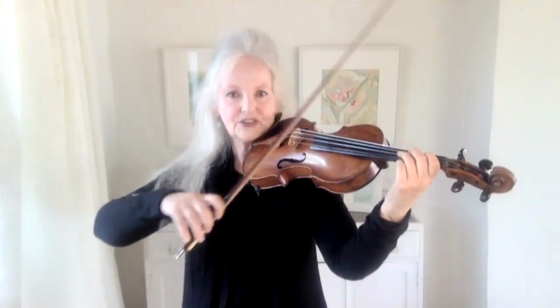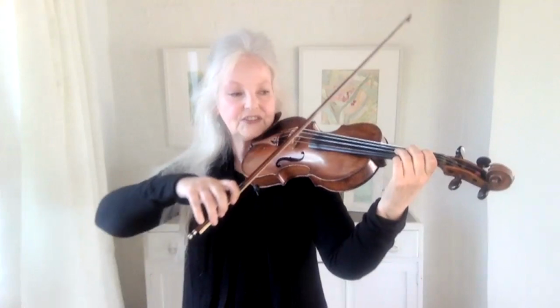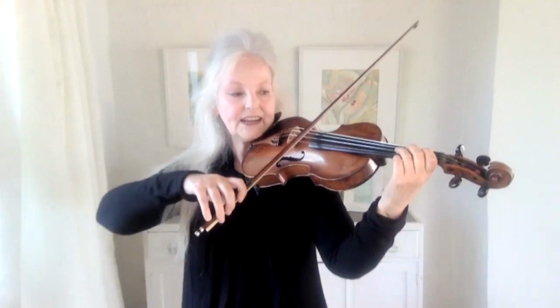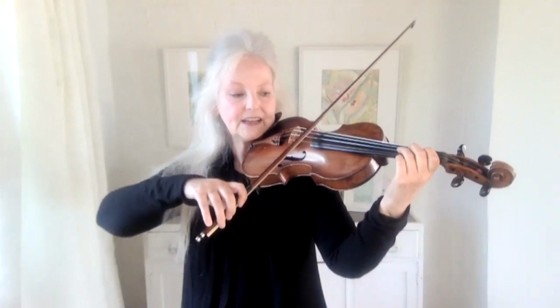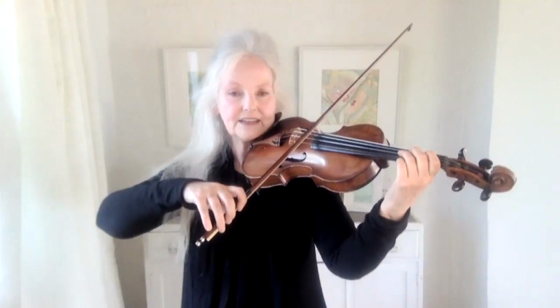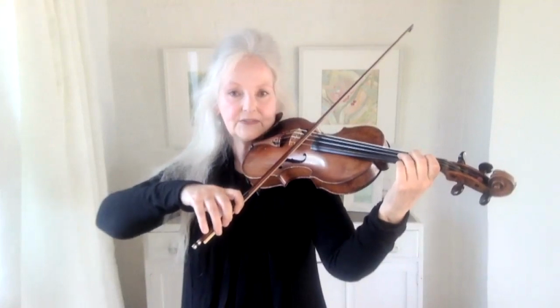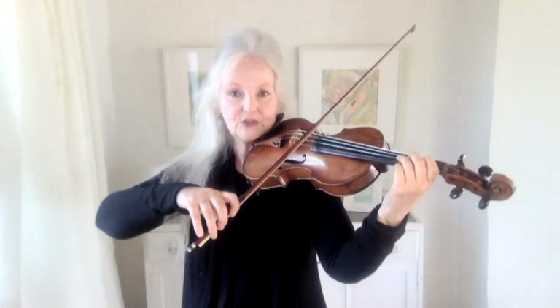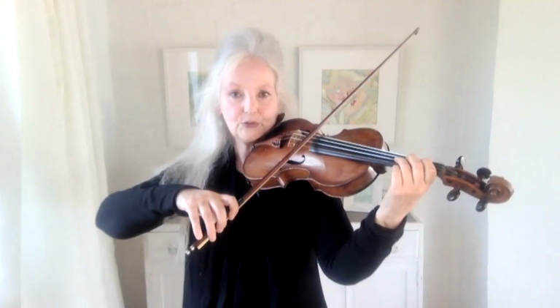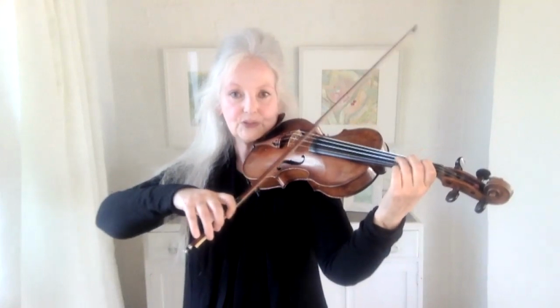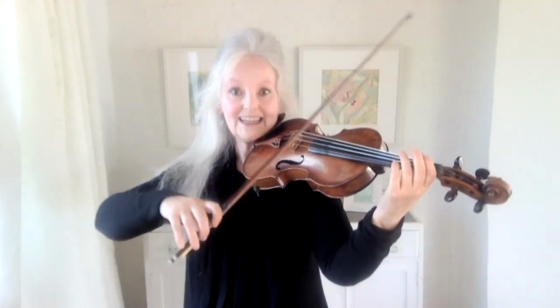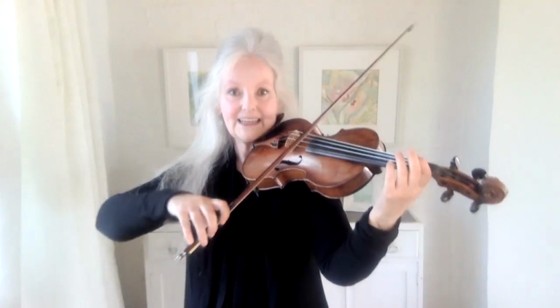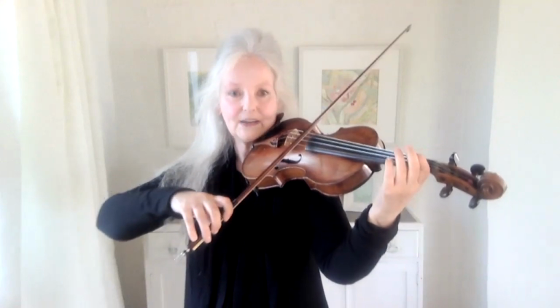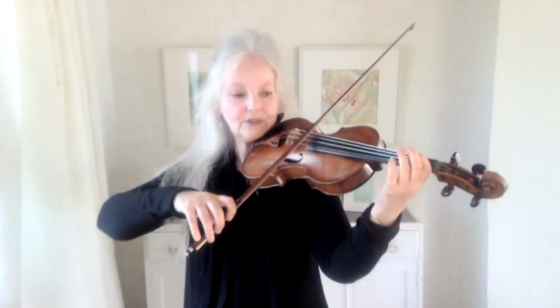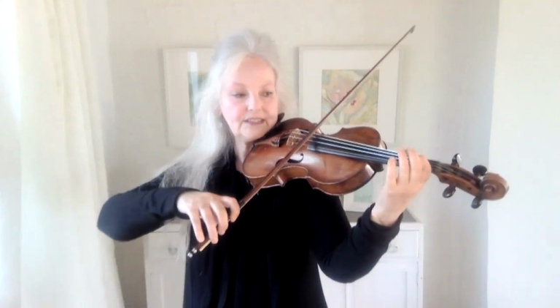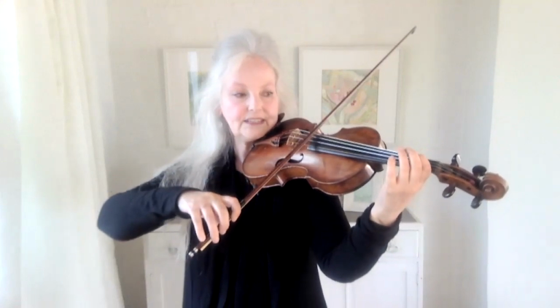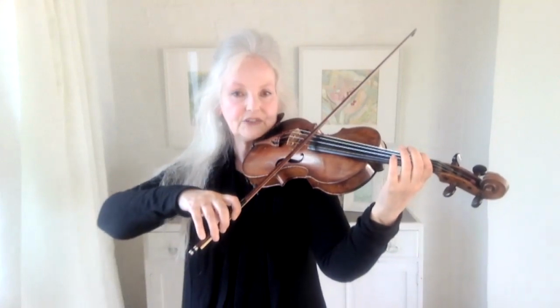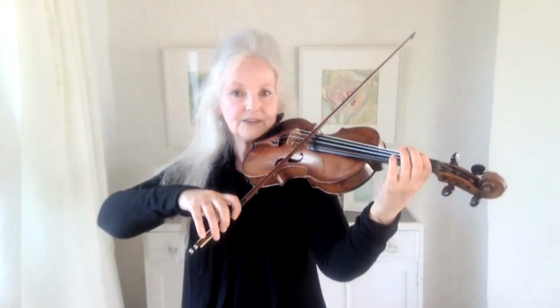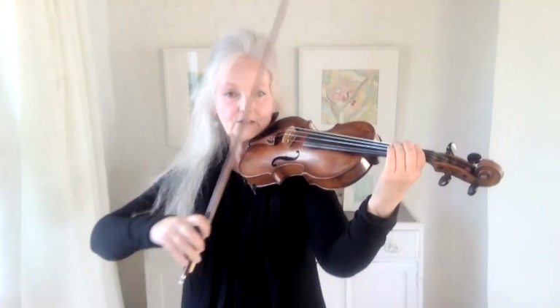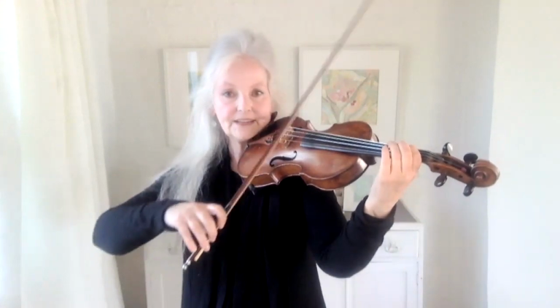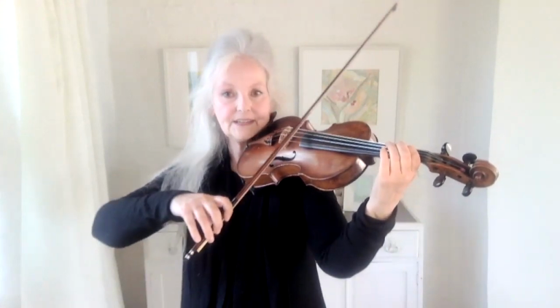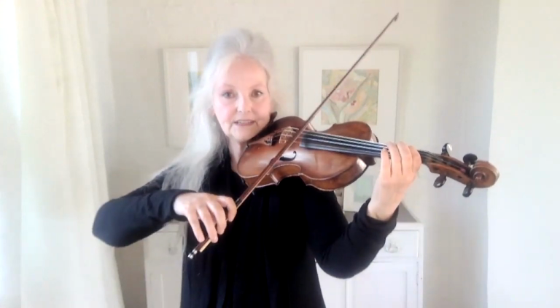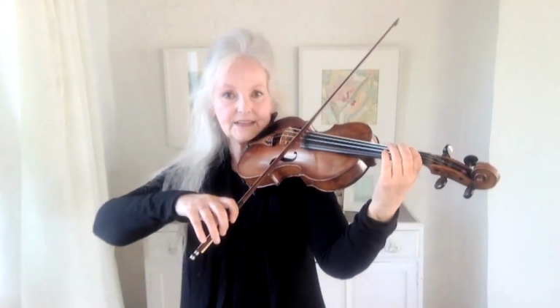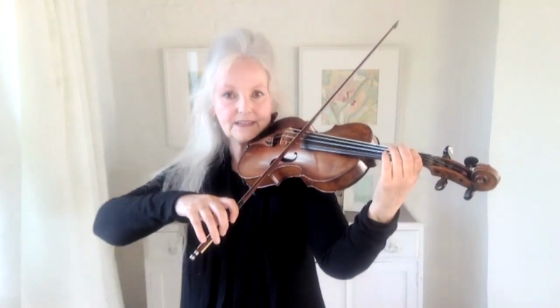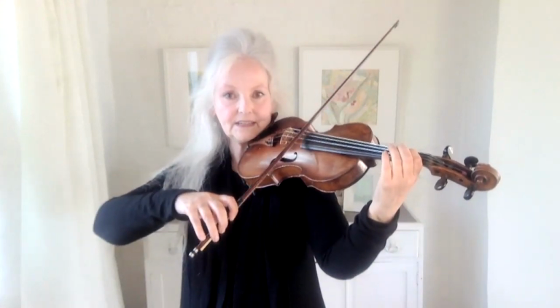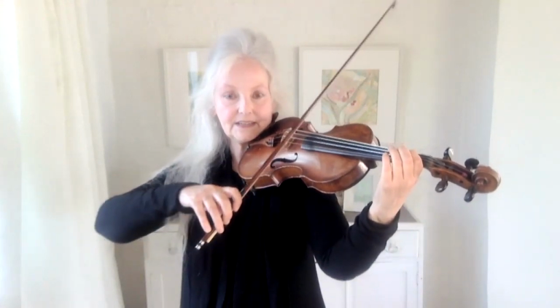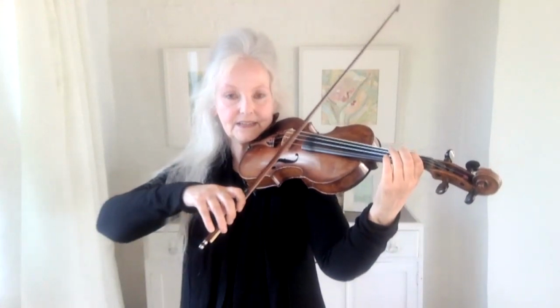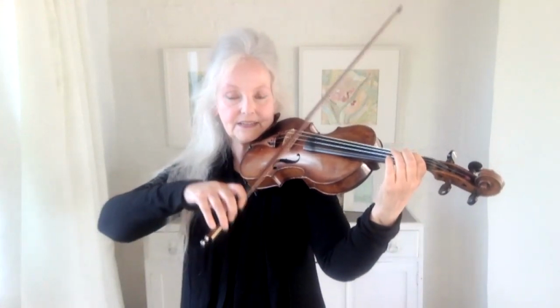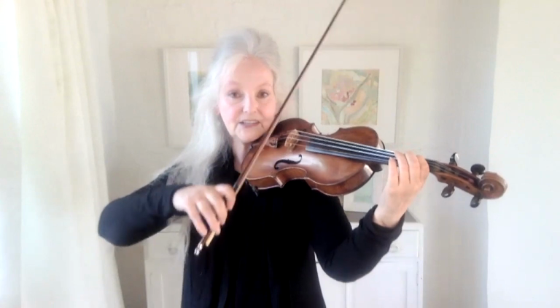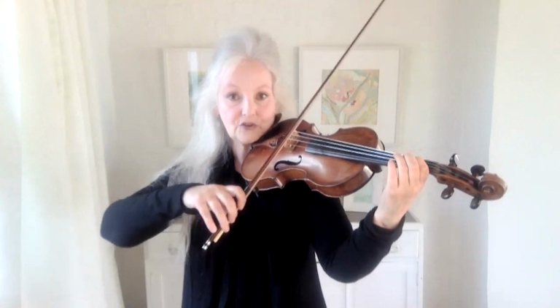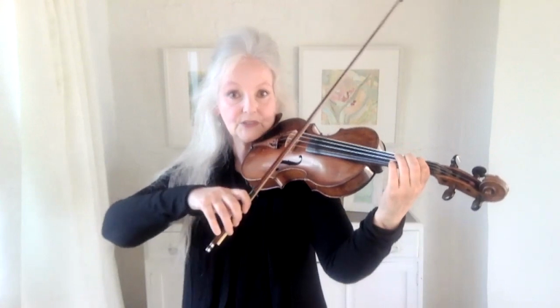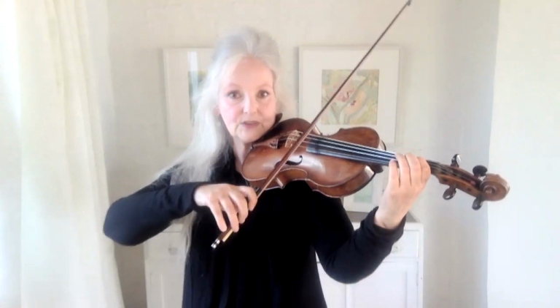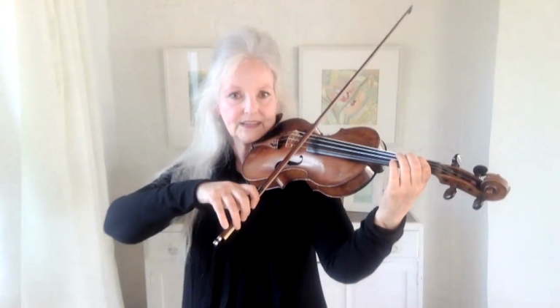Let's just take an individual note, E on the D string. Lighten it, lighten it, lighten it until you're almost whistling.